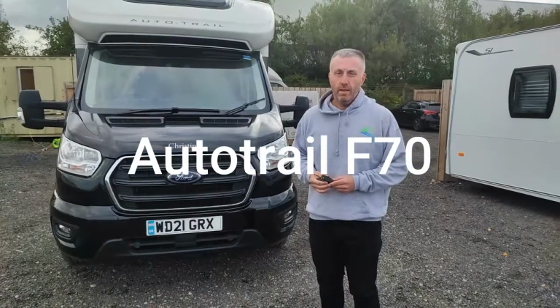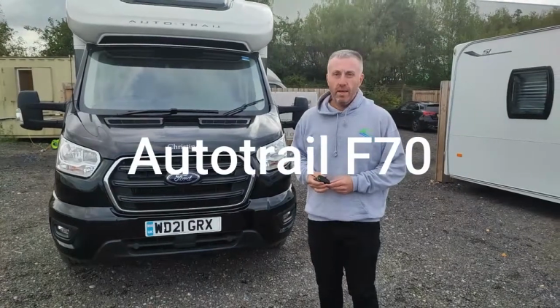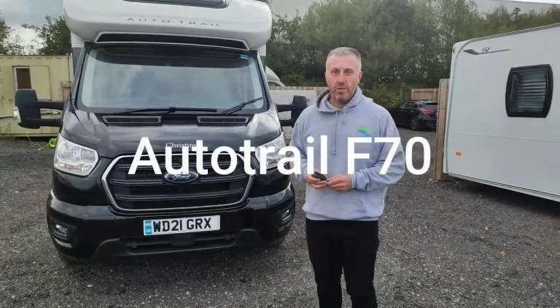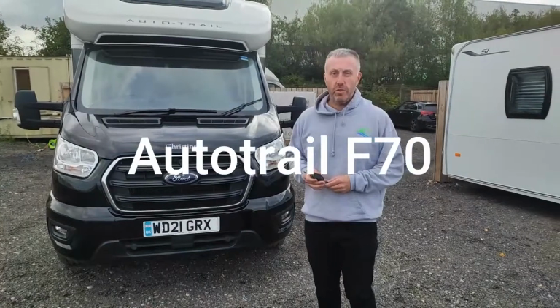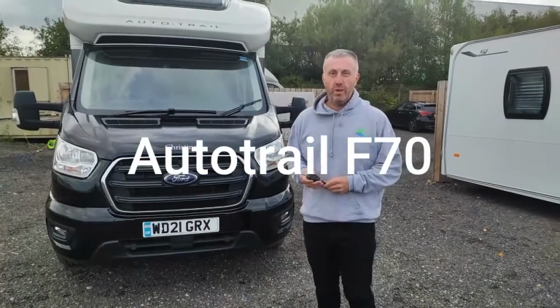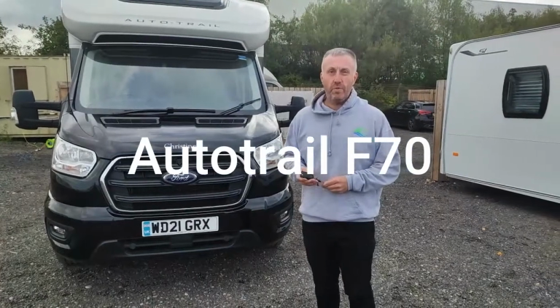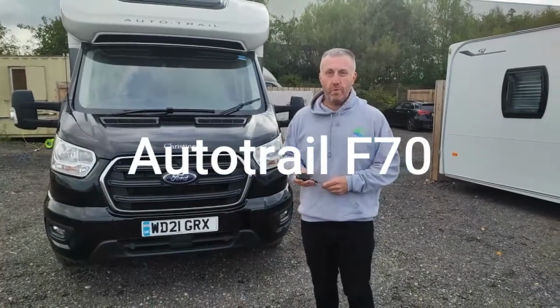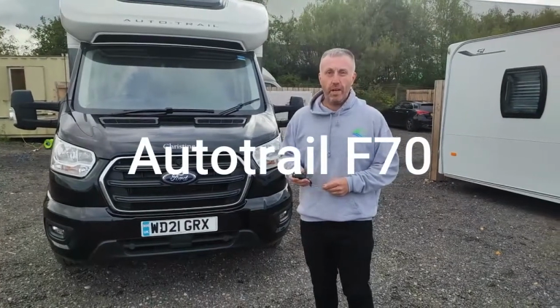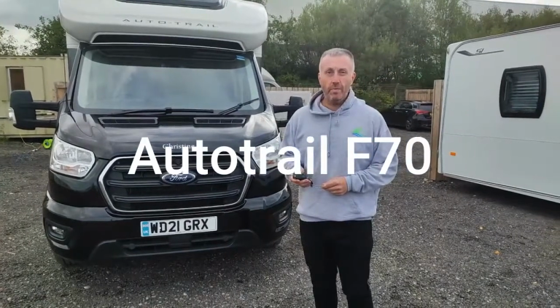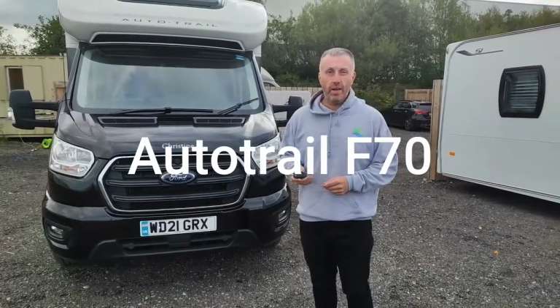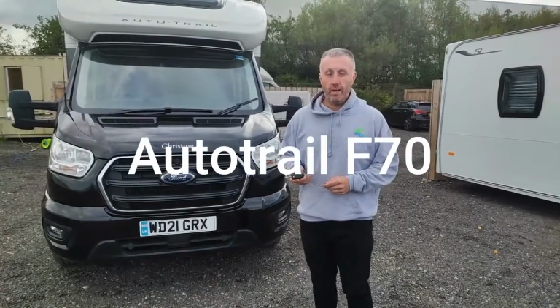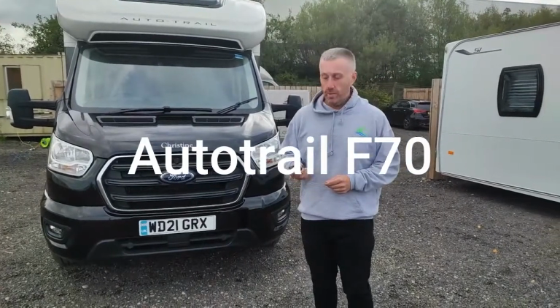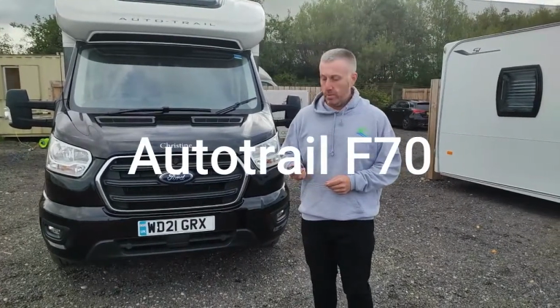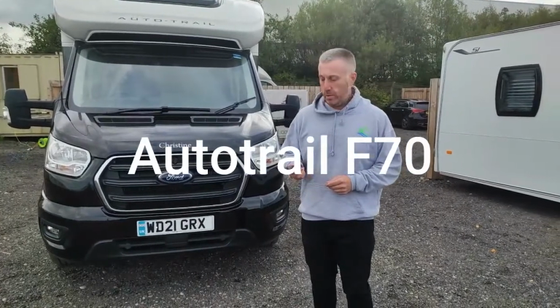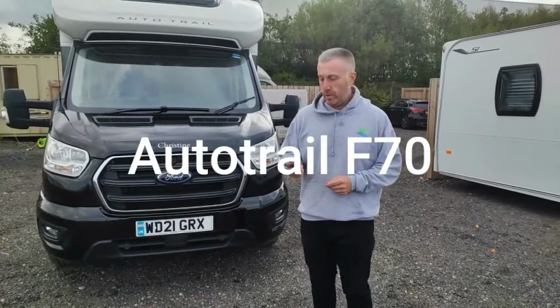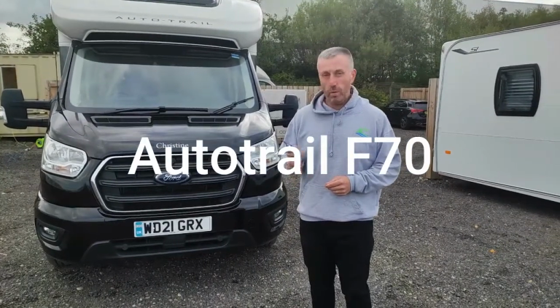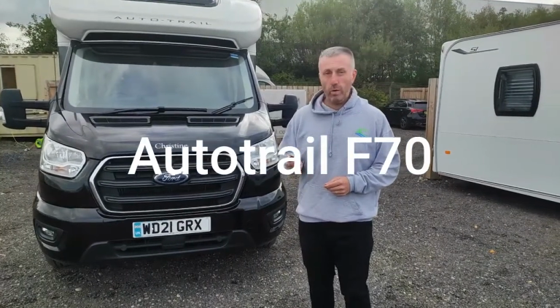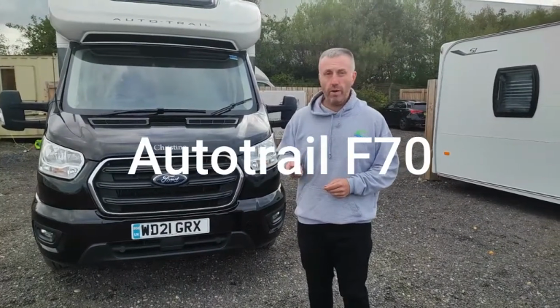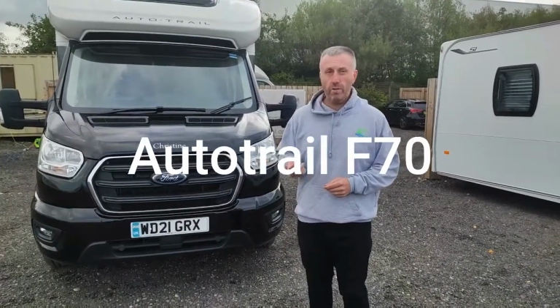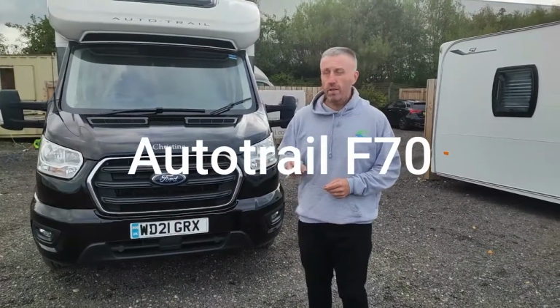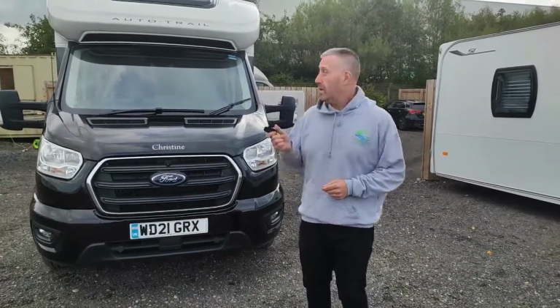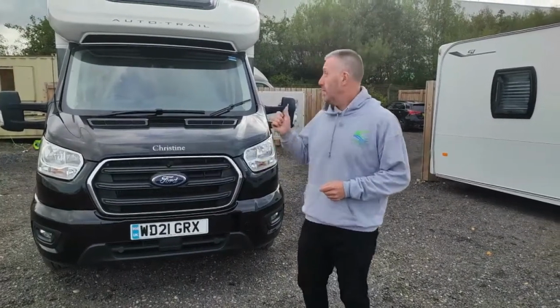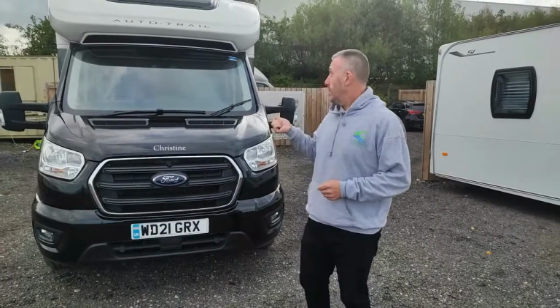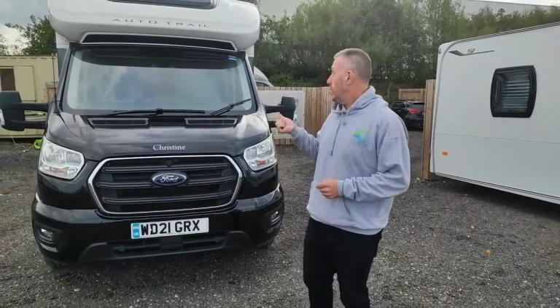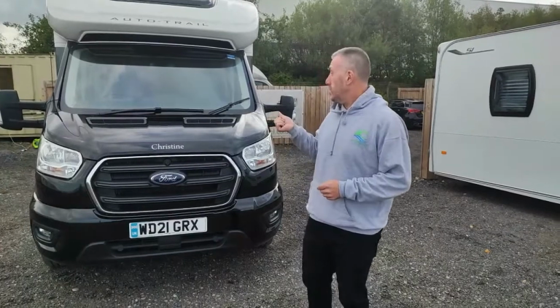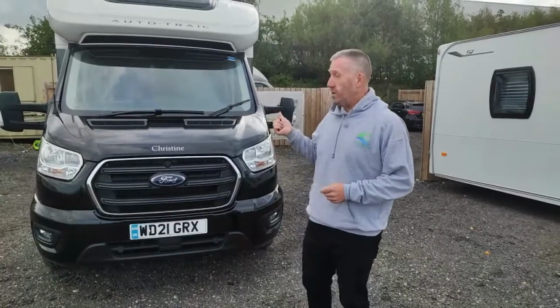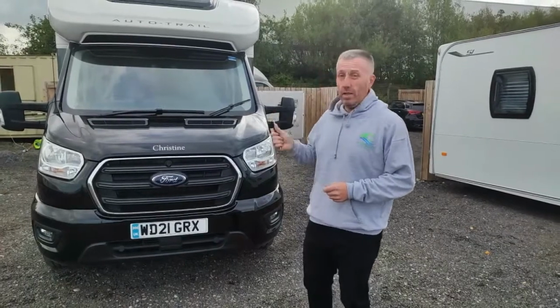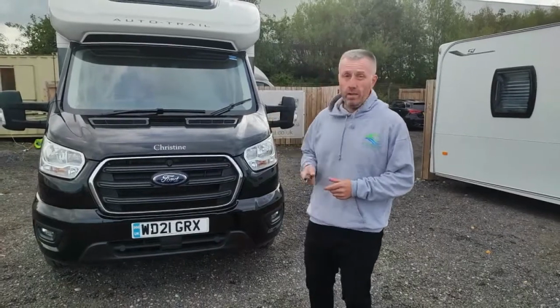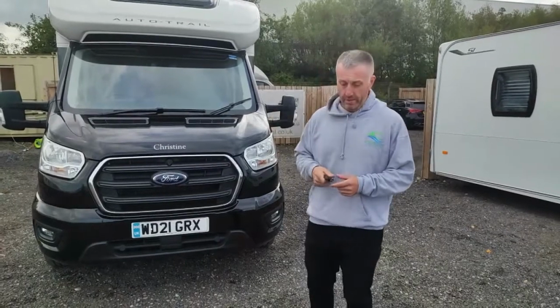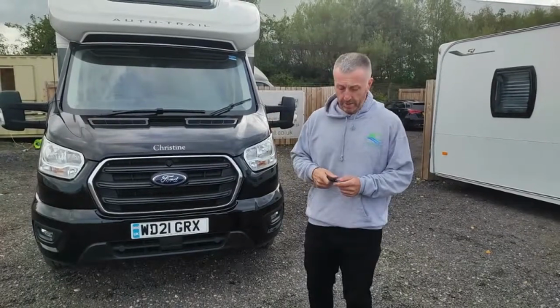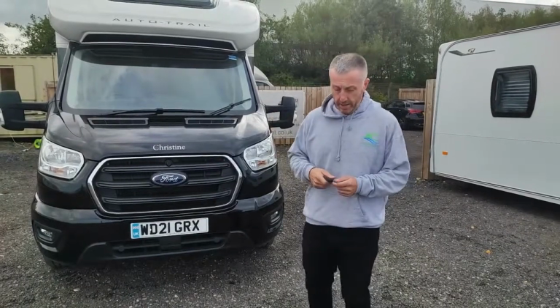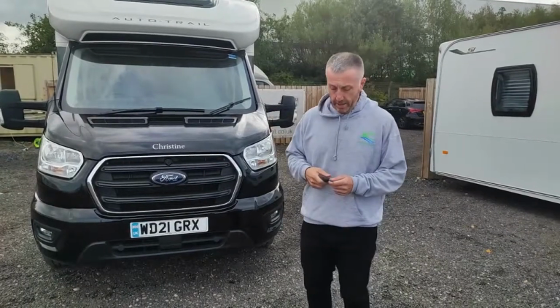Hi, it's Joseph here from Brightway Camban. We're going to do a quick walk around for our Auto Trail F70 here.